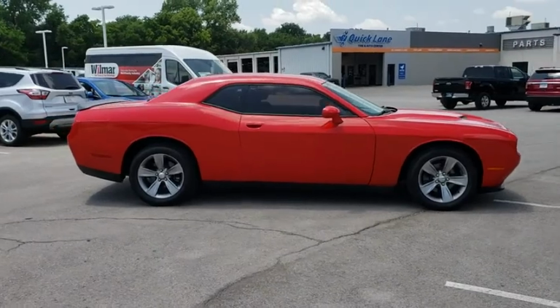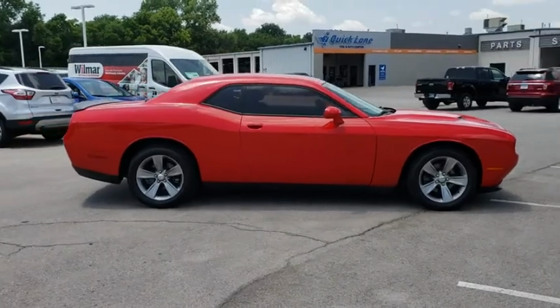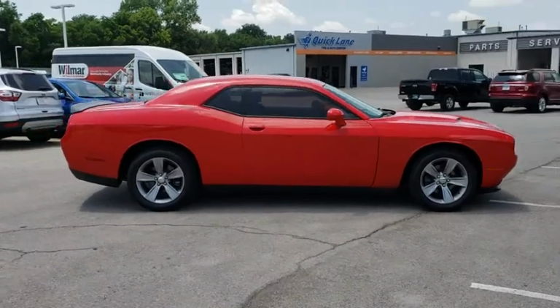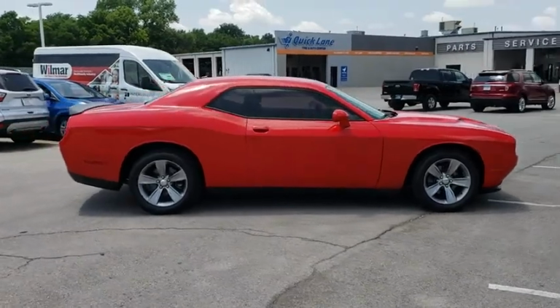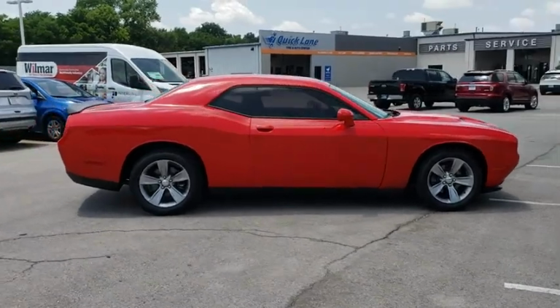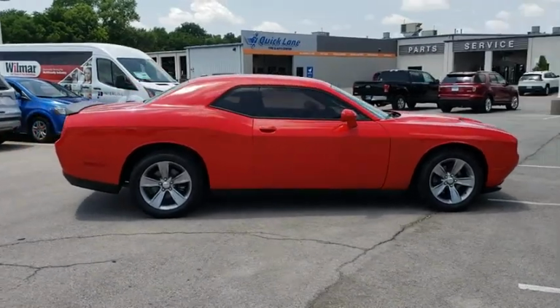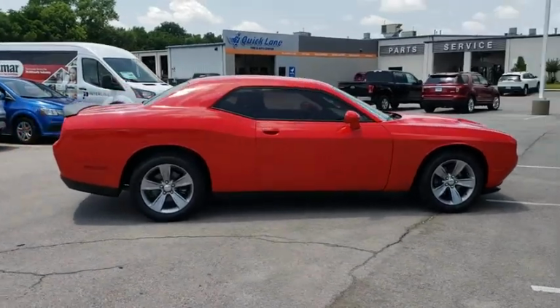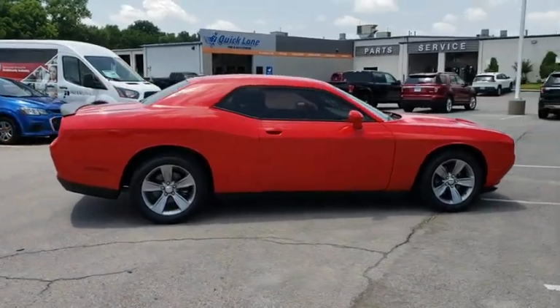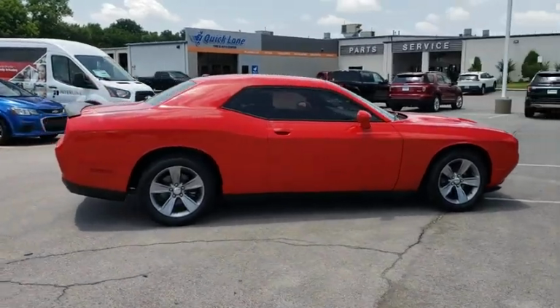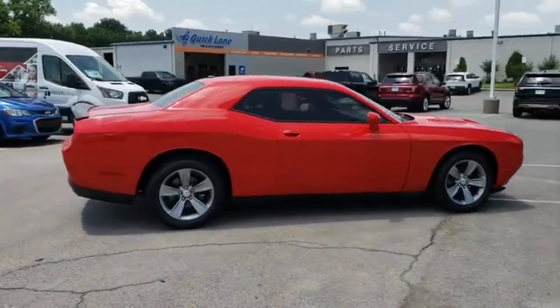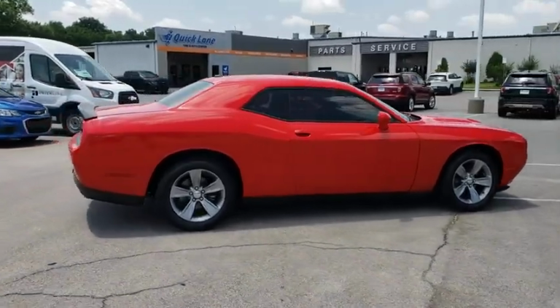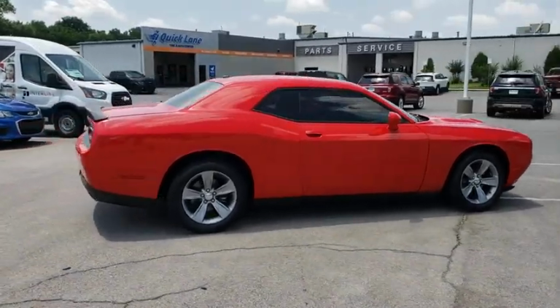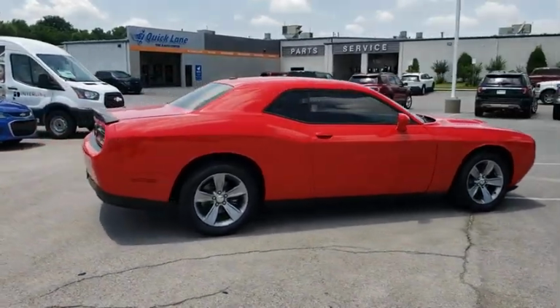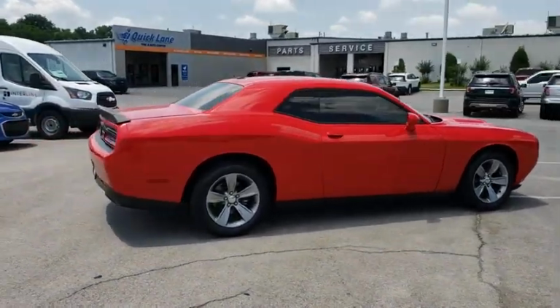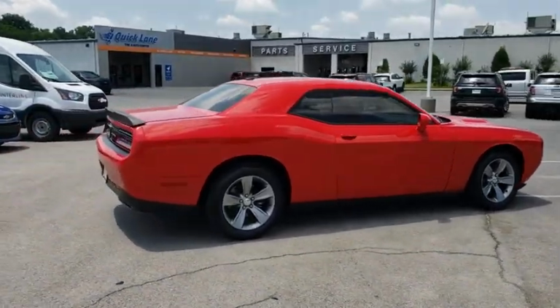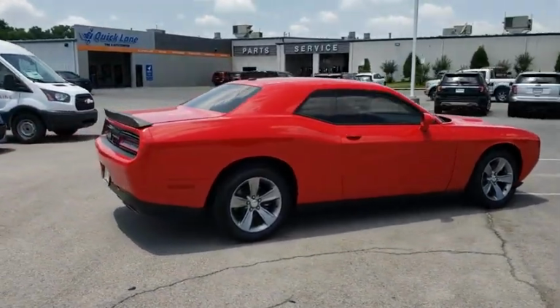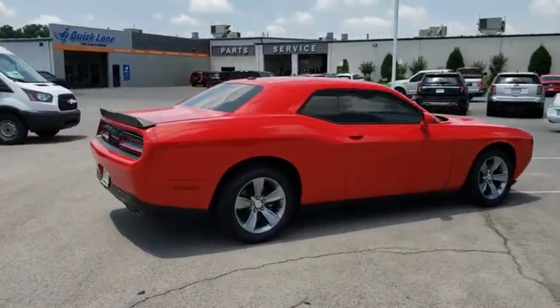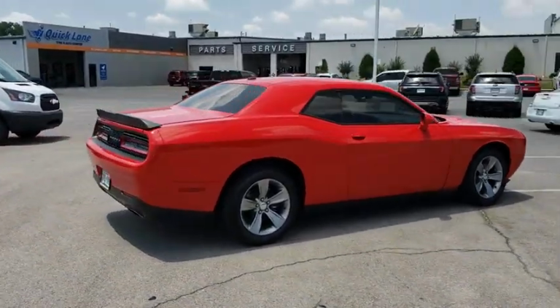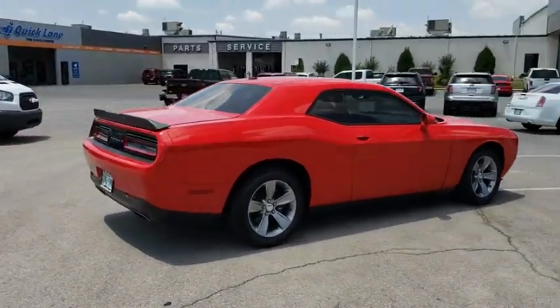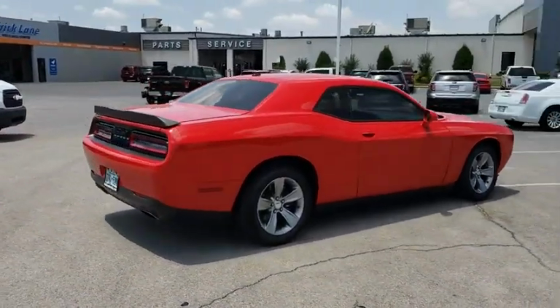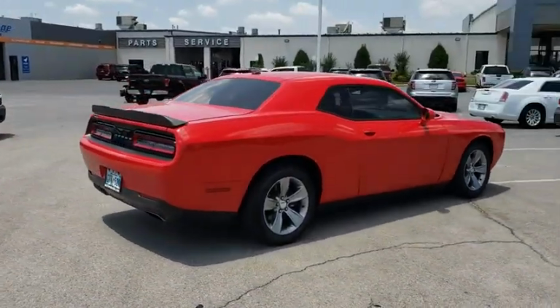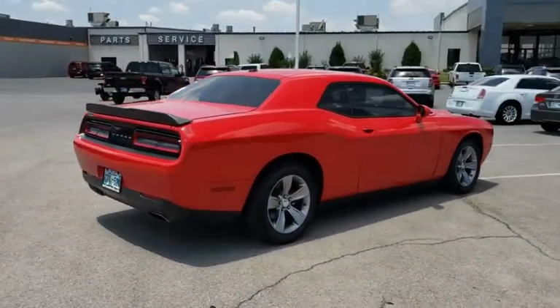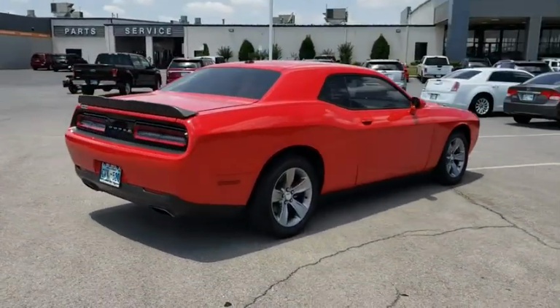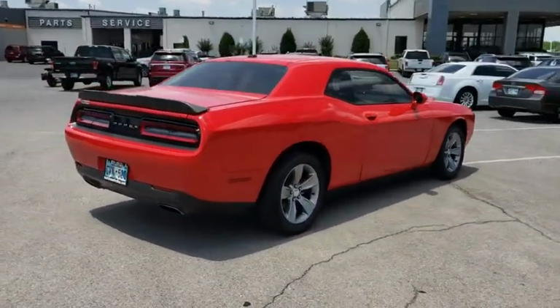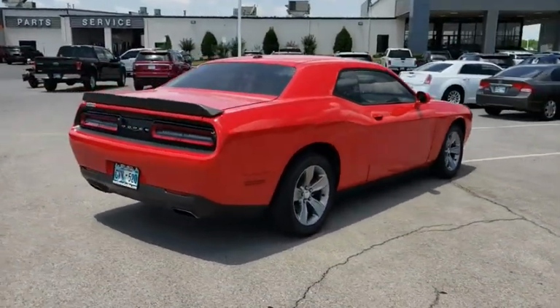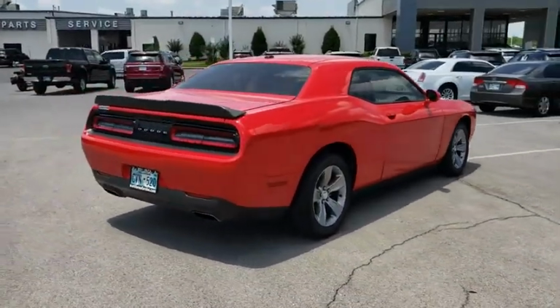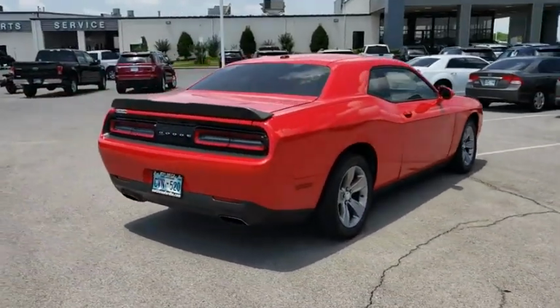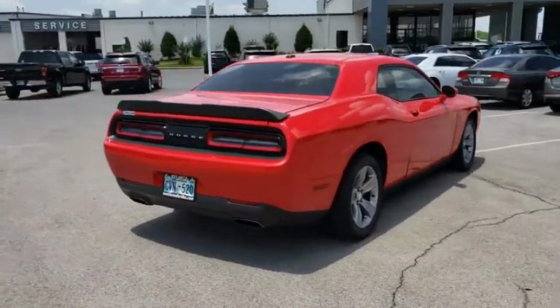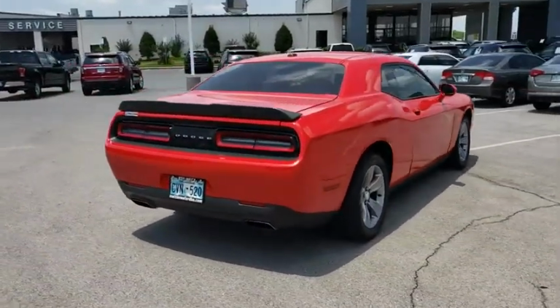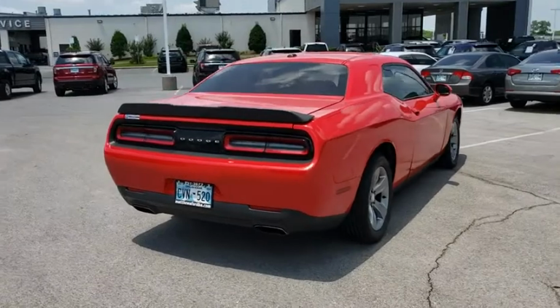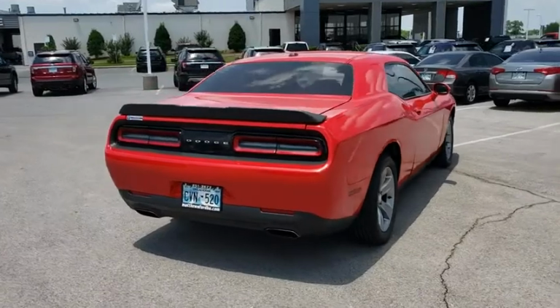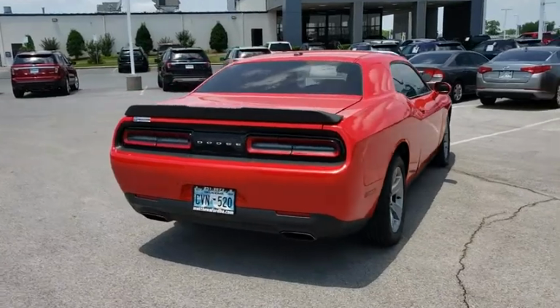It's powerful, practical, and efficient. This vehicle has less than 50,000 miles.